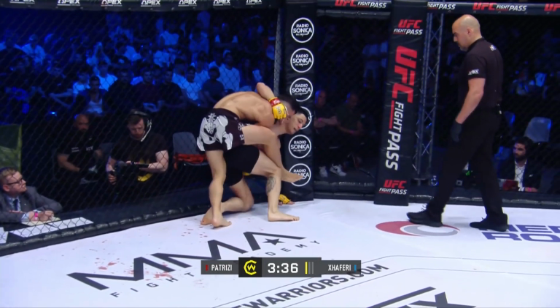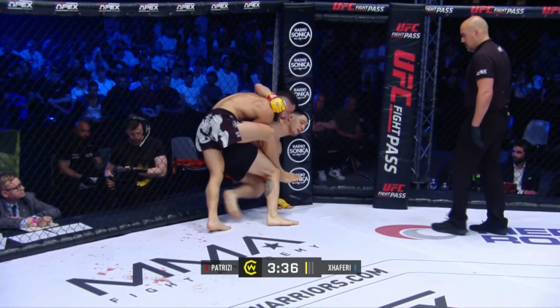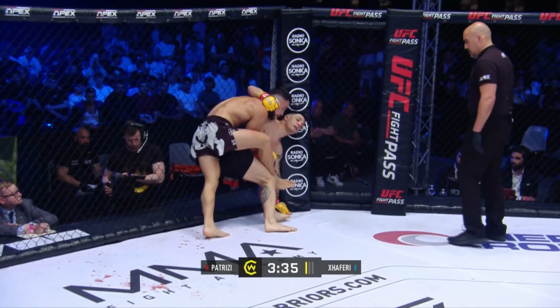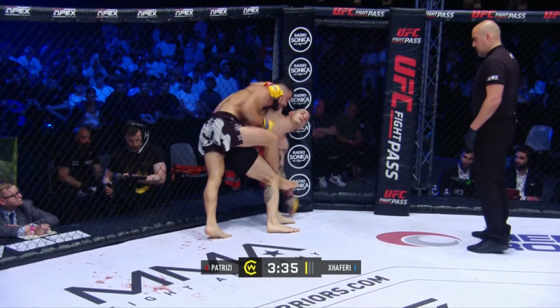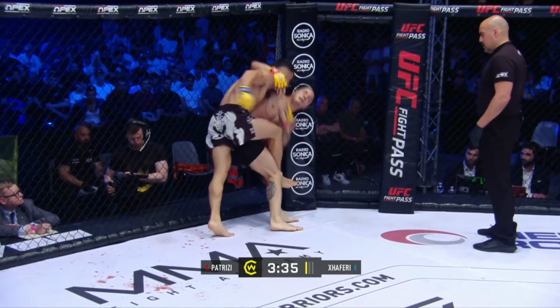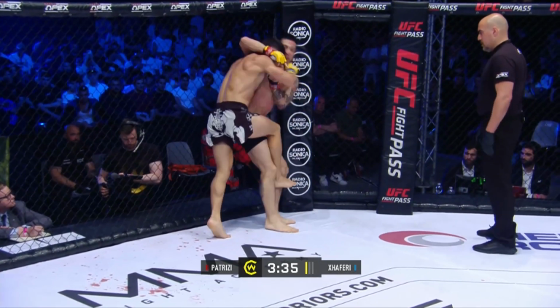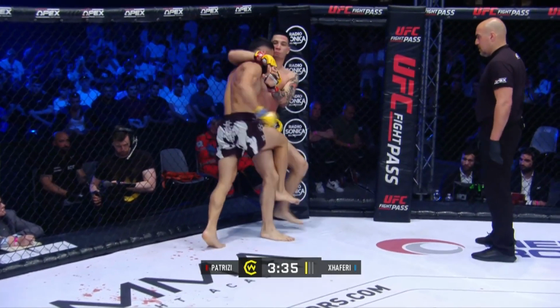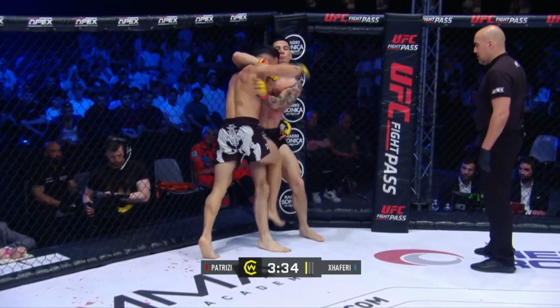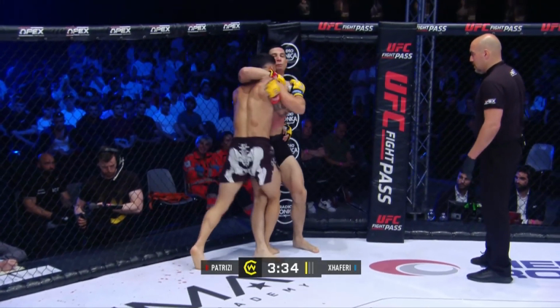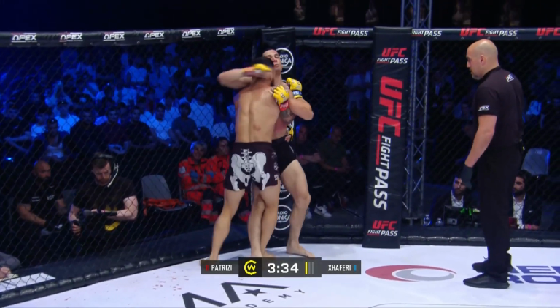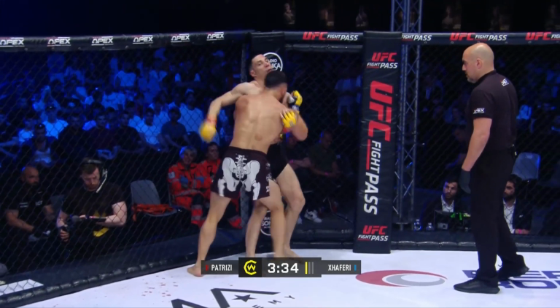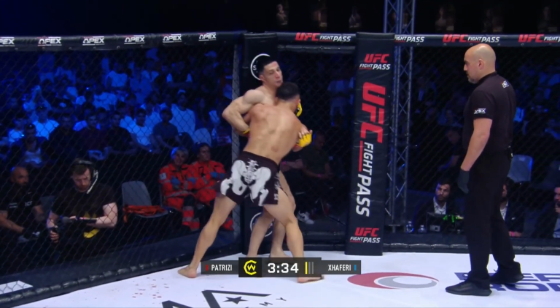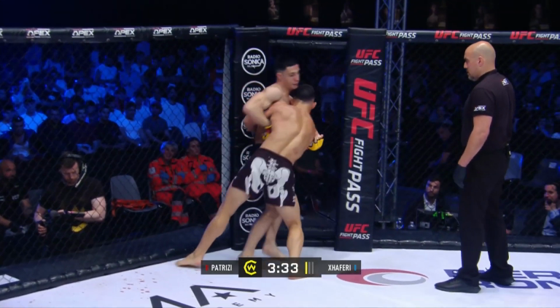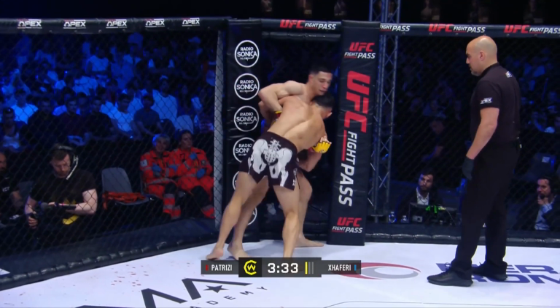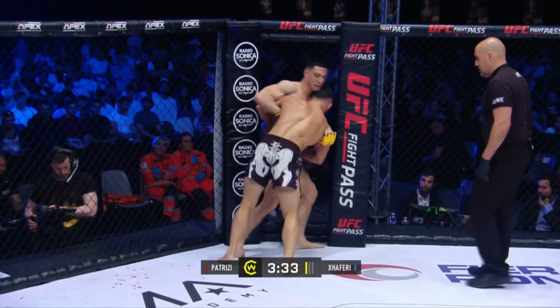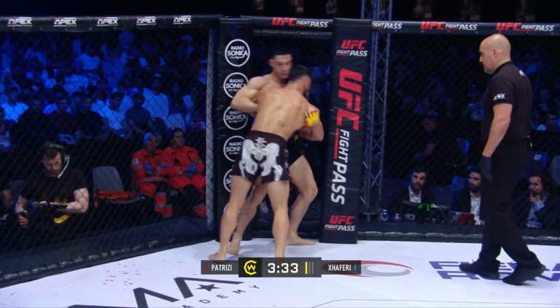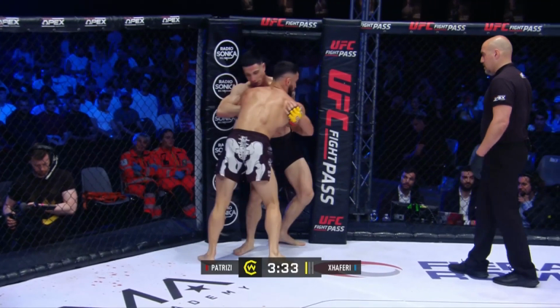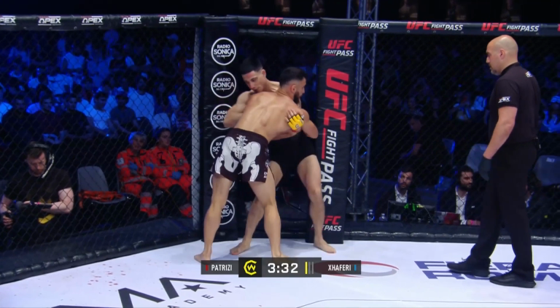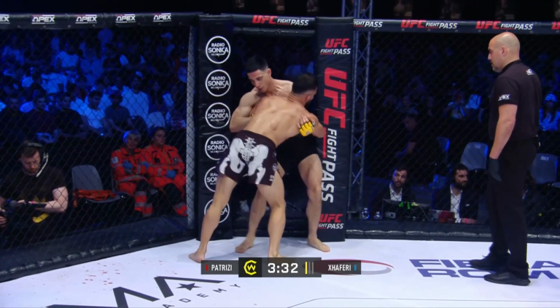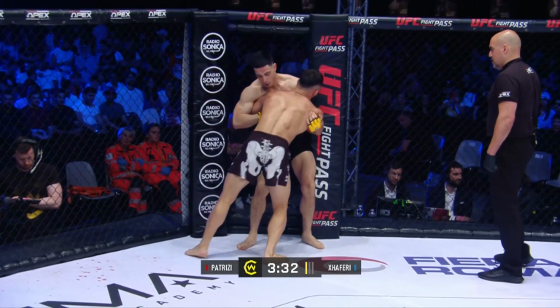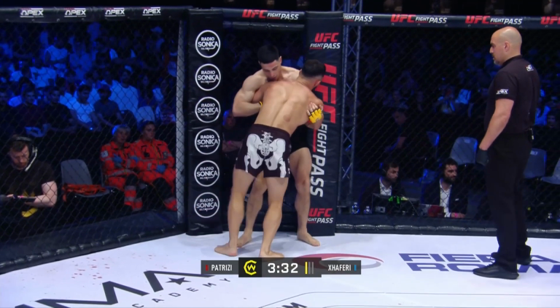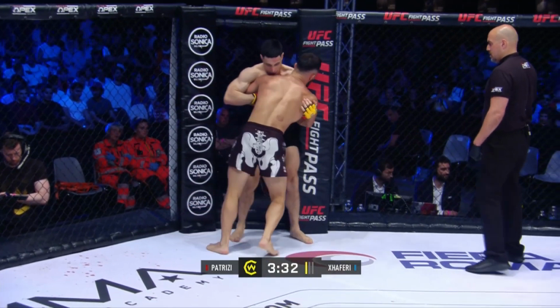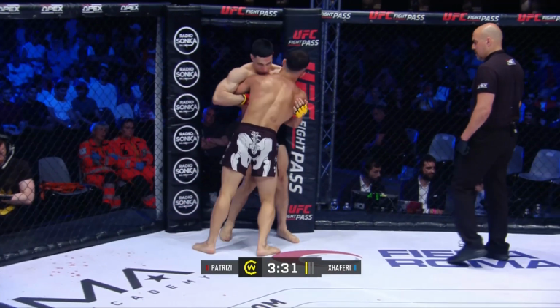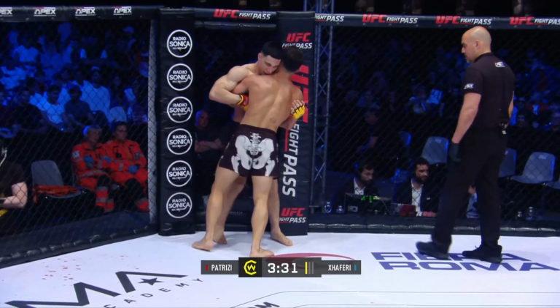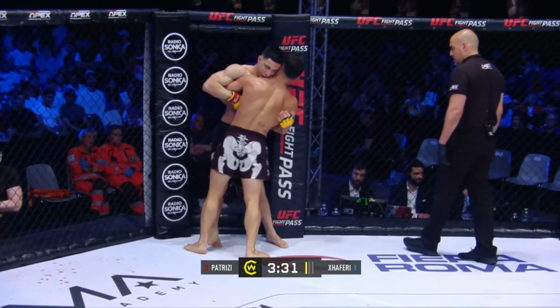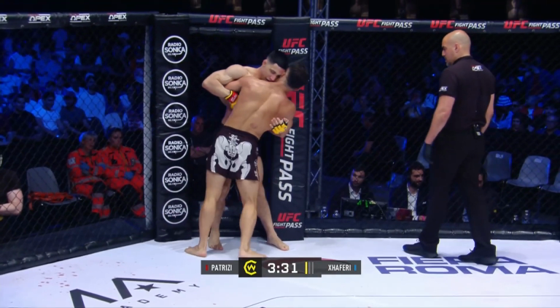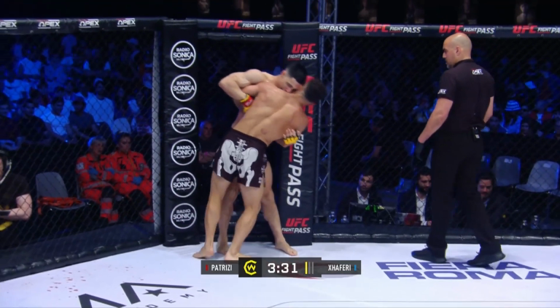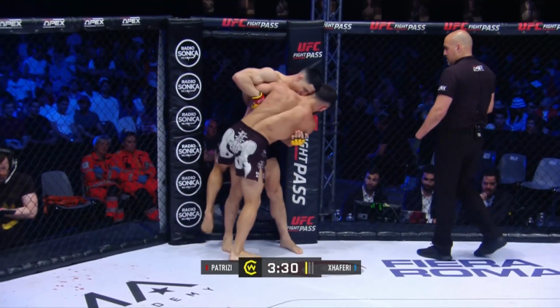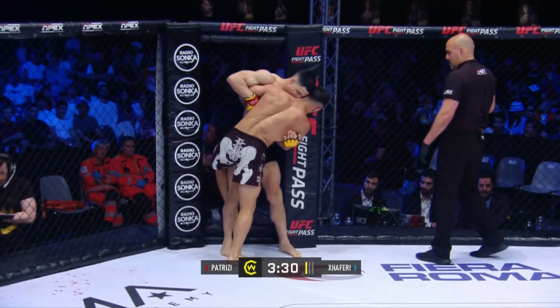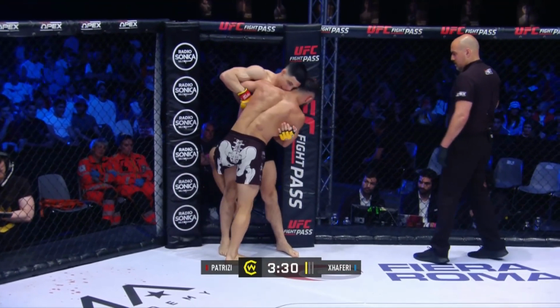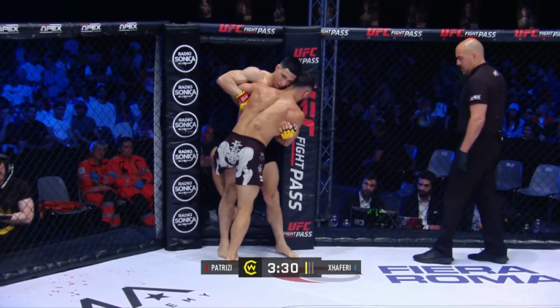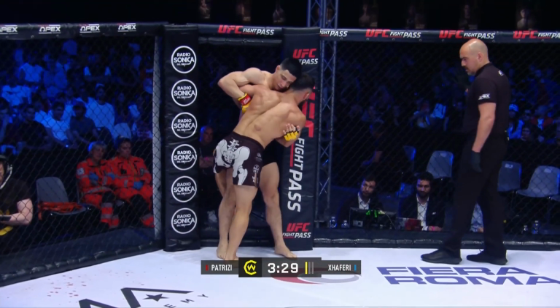Nice double leg takedown here. We'll see if he can make the adjustment as the fight wears on.